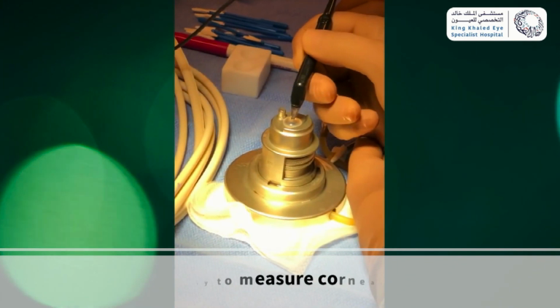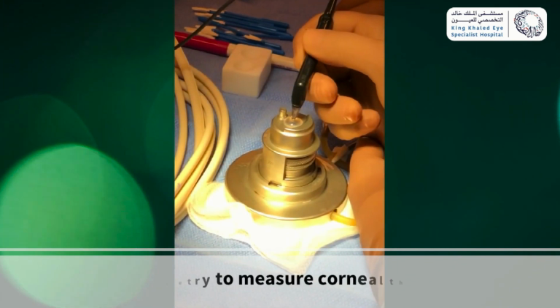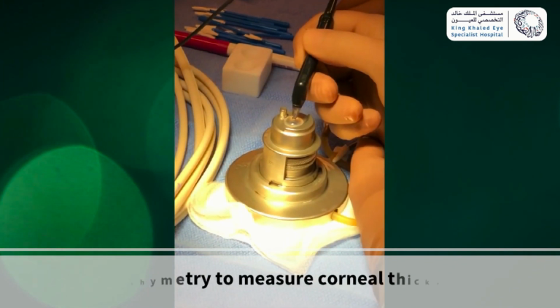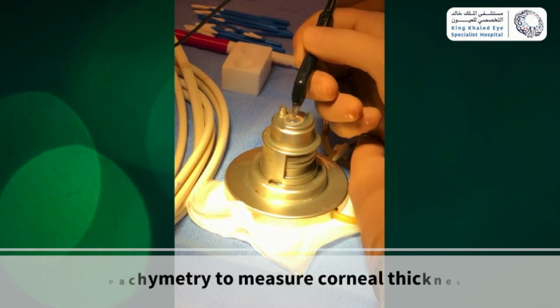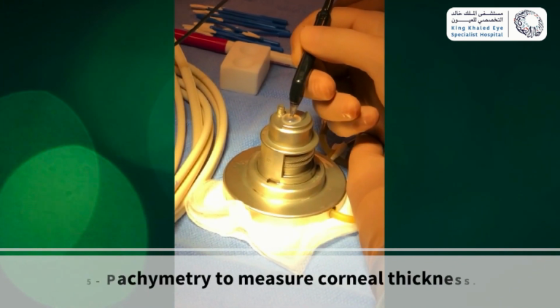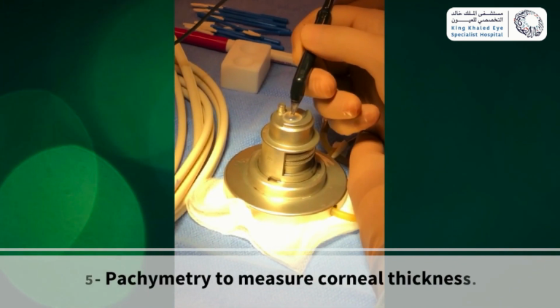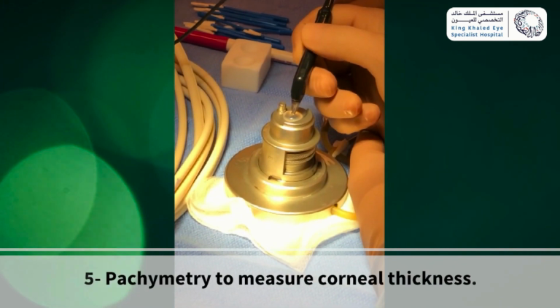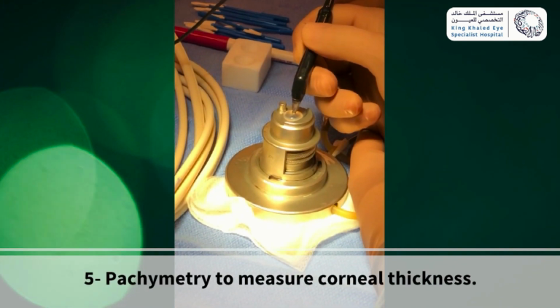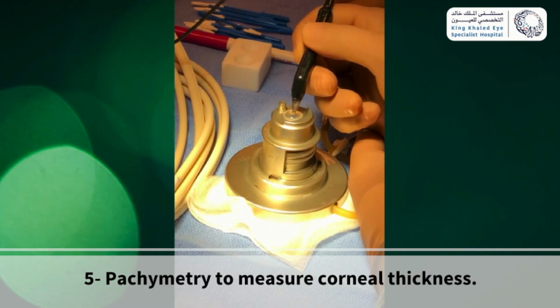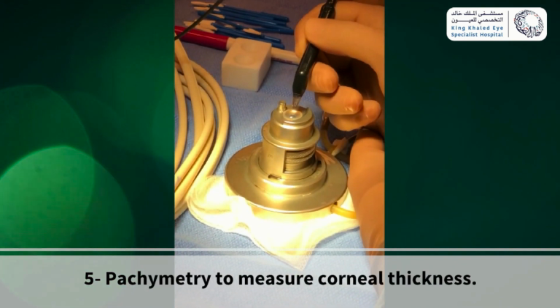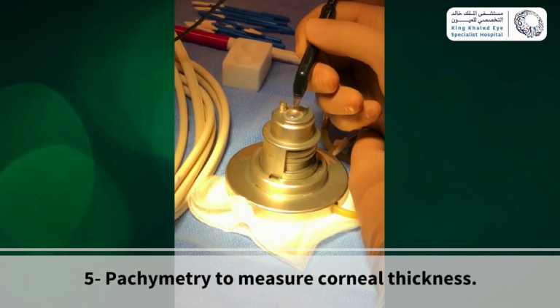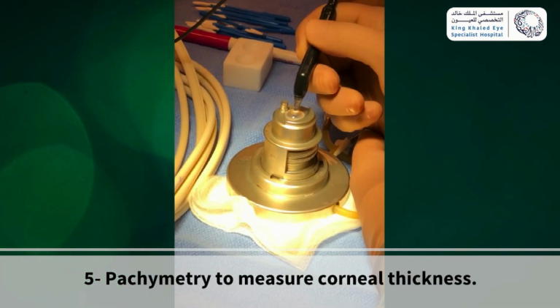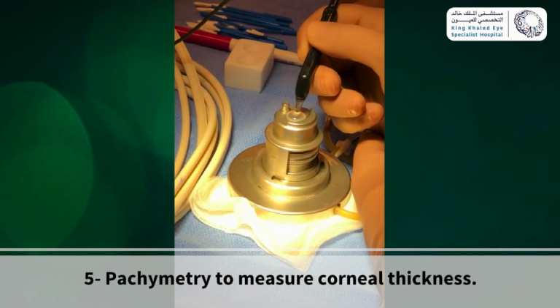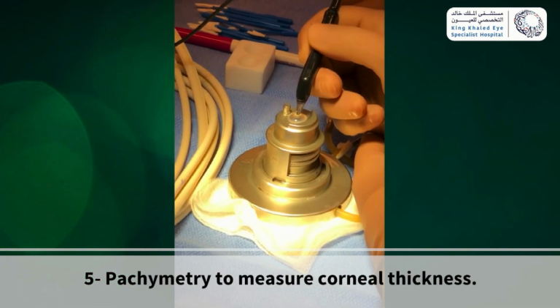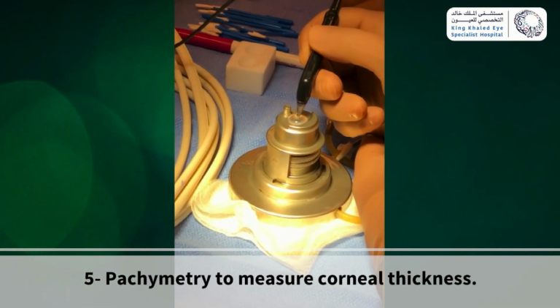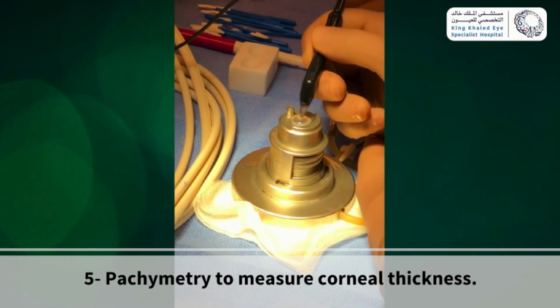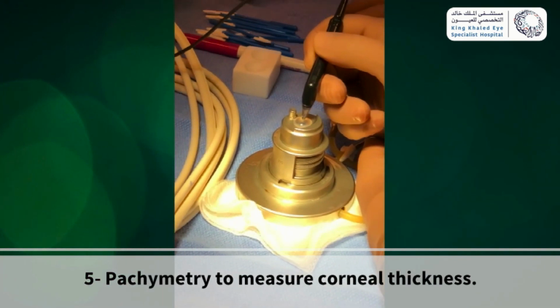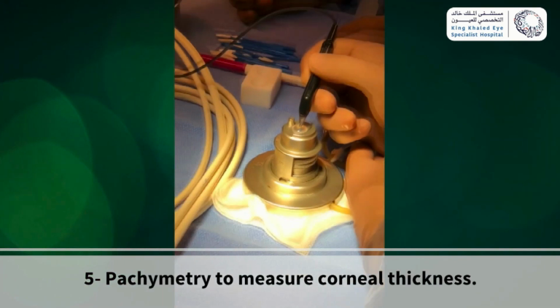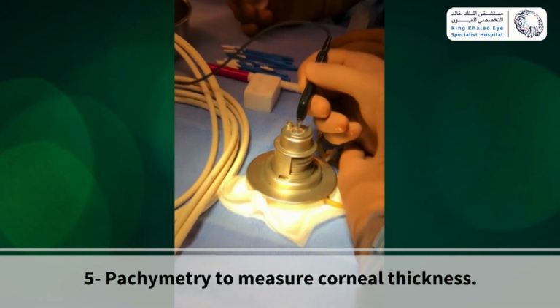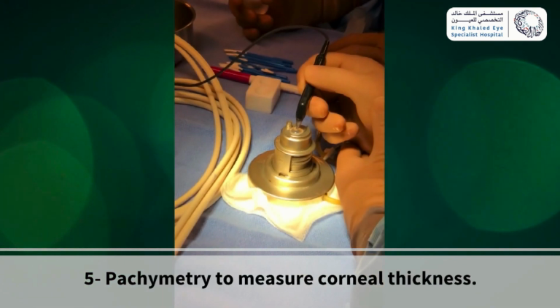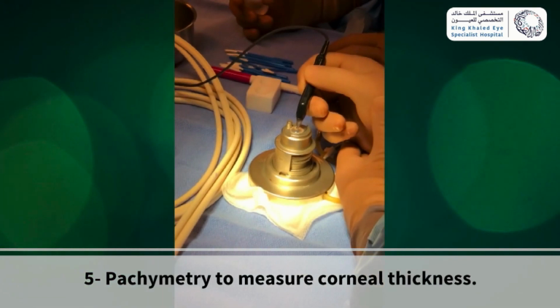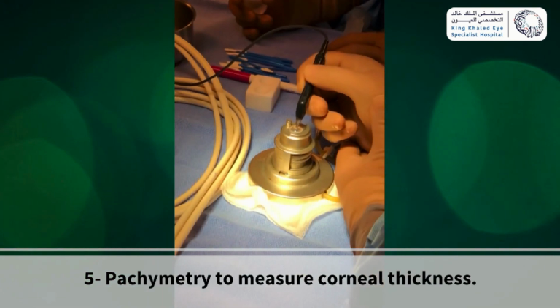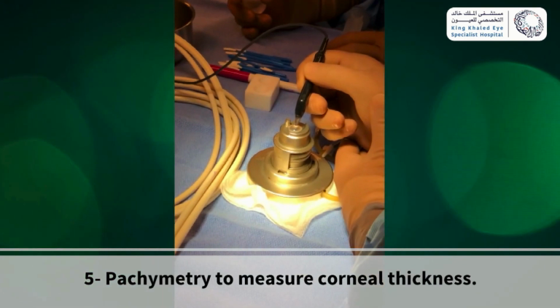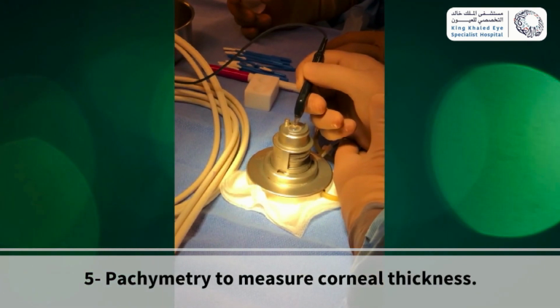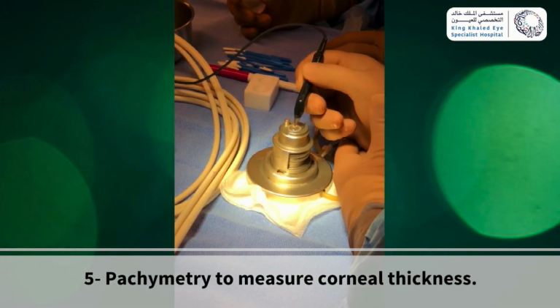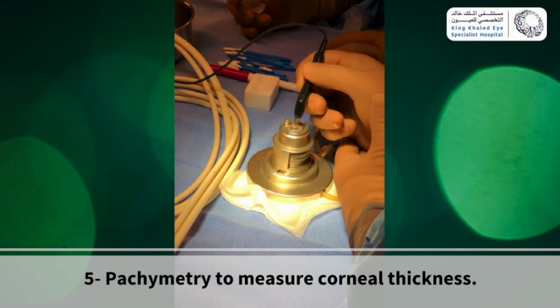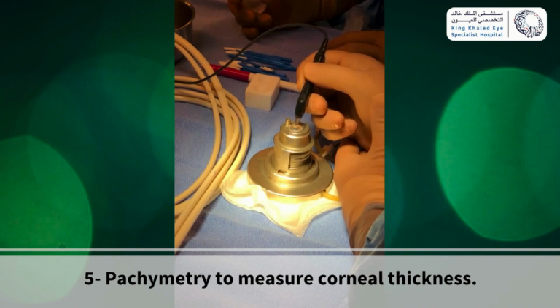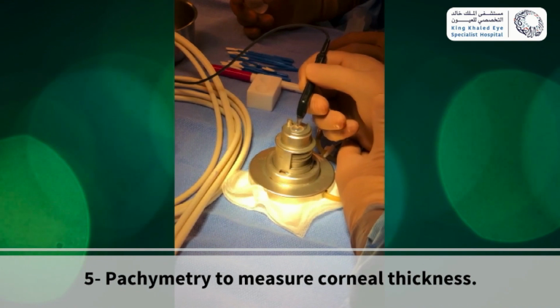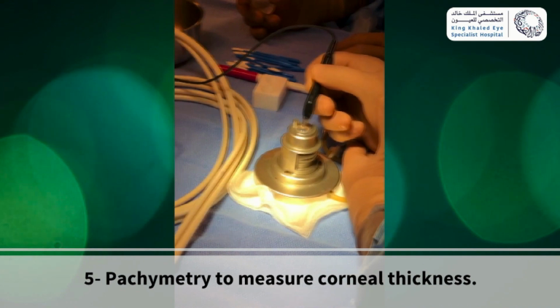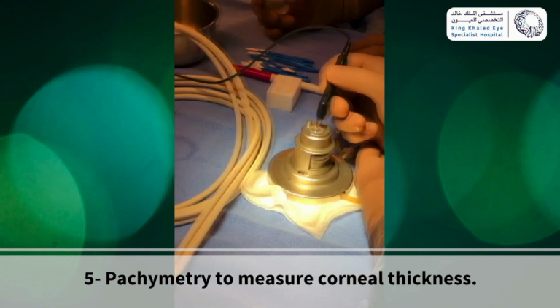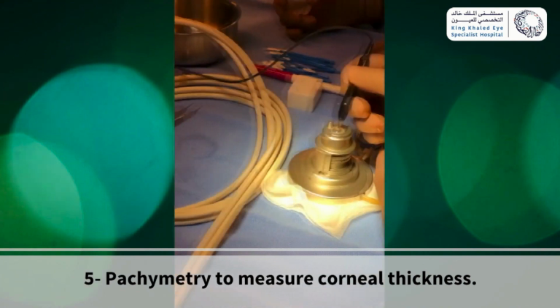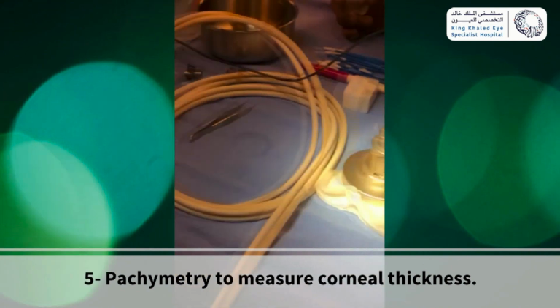After that, place the probe on the surface of the cornea and have an assistant record the reading.